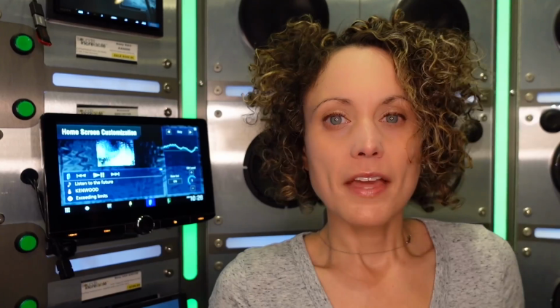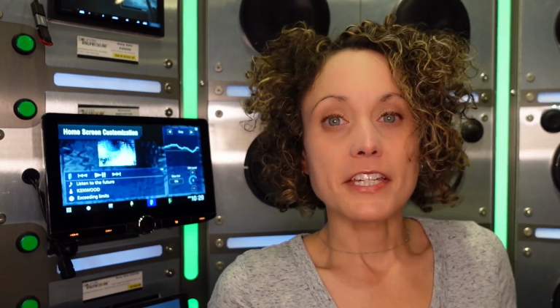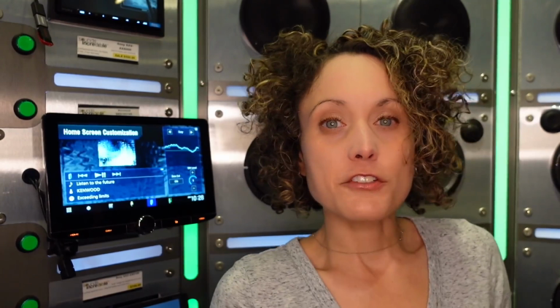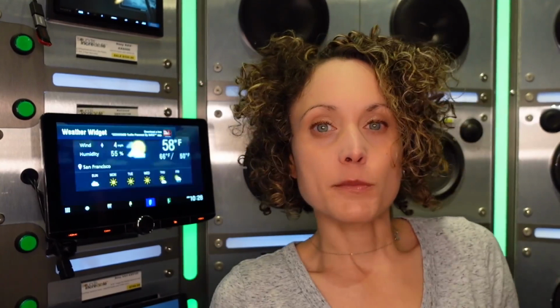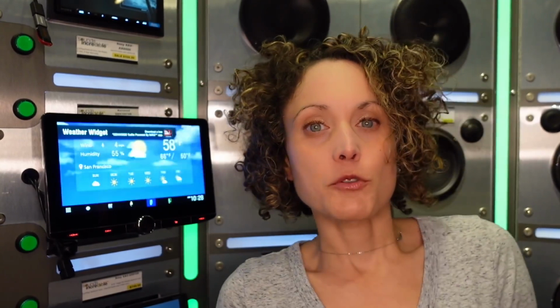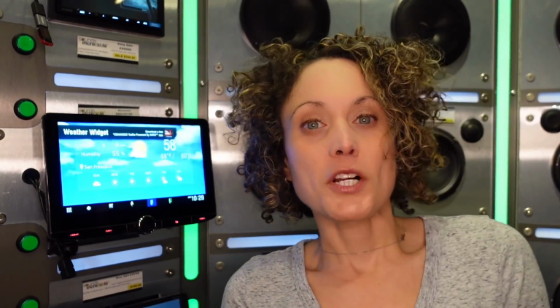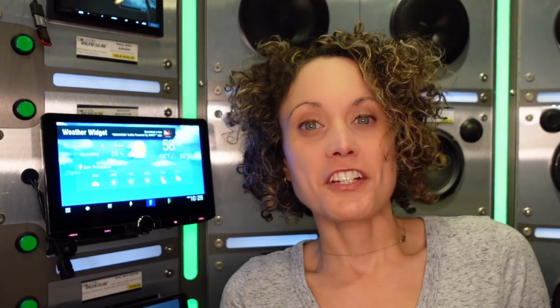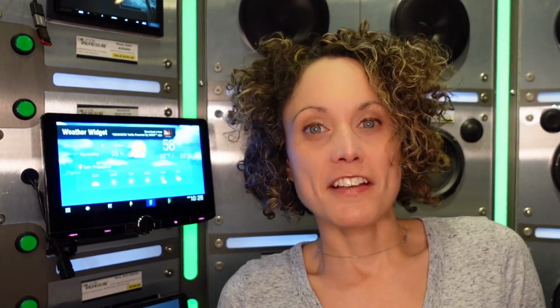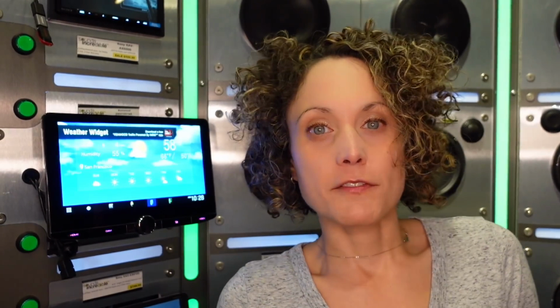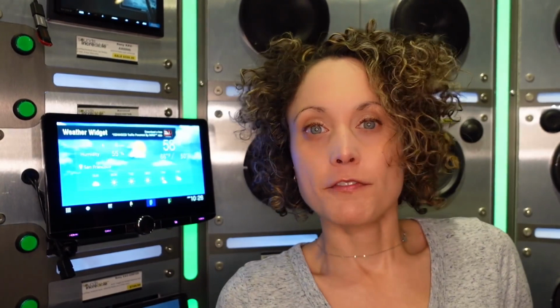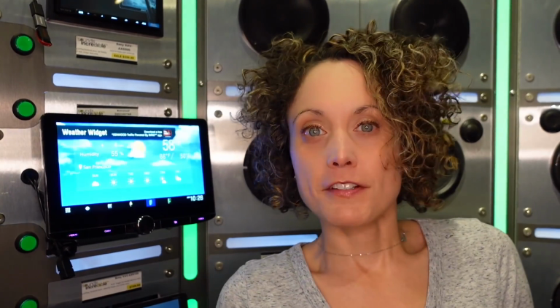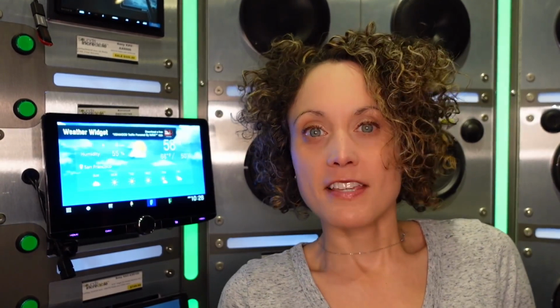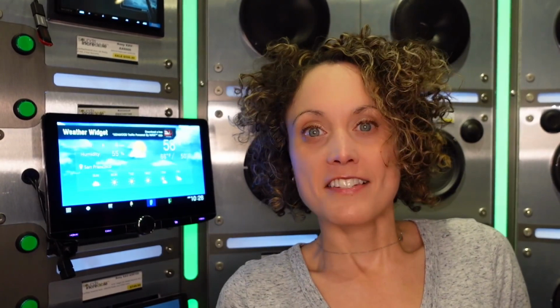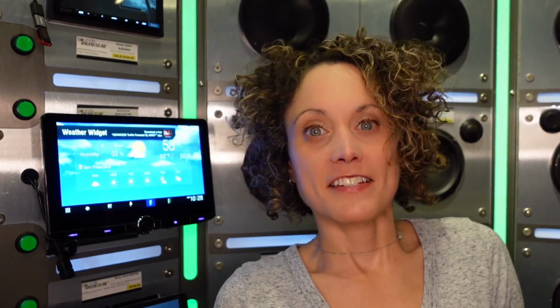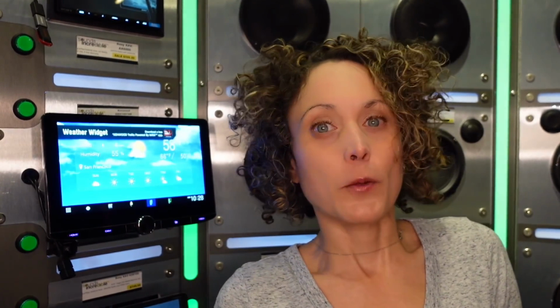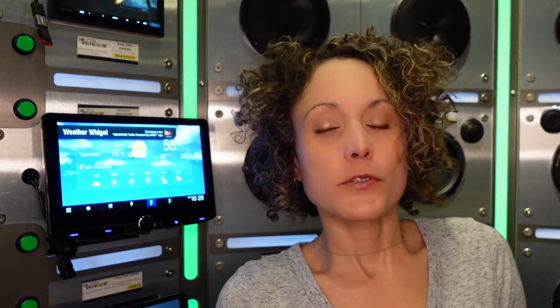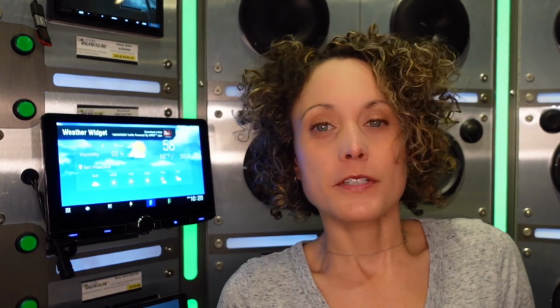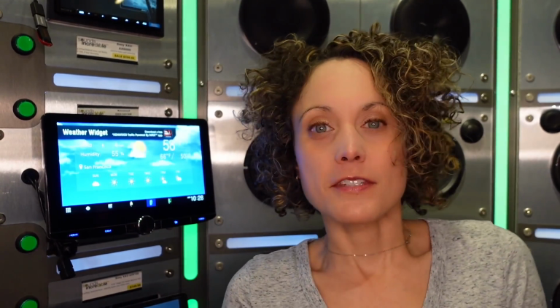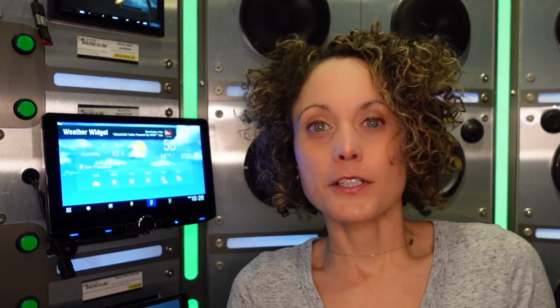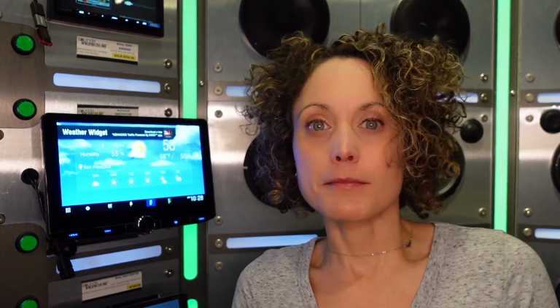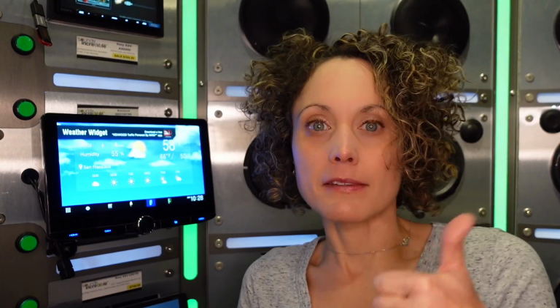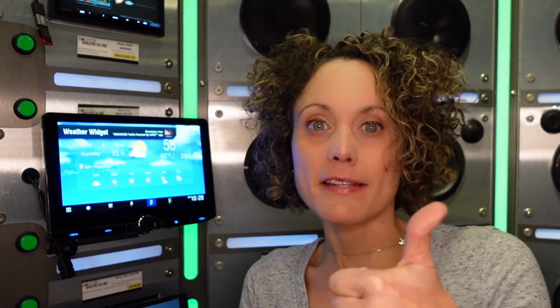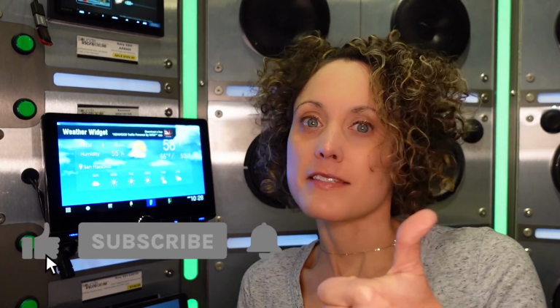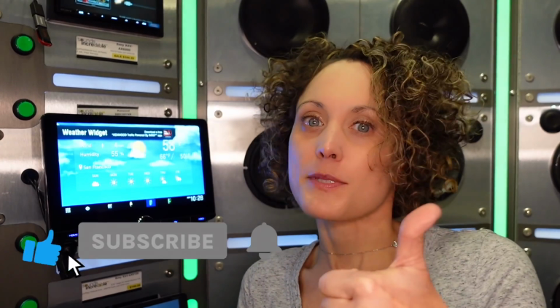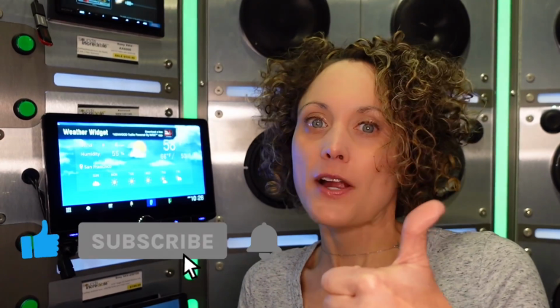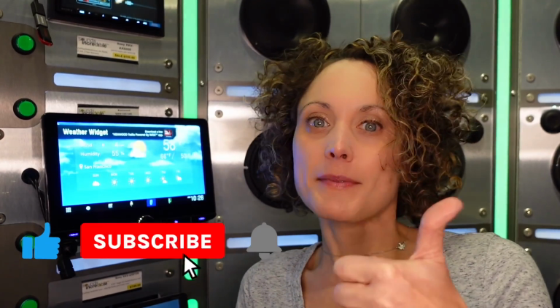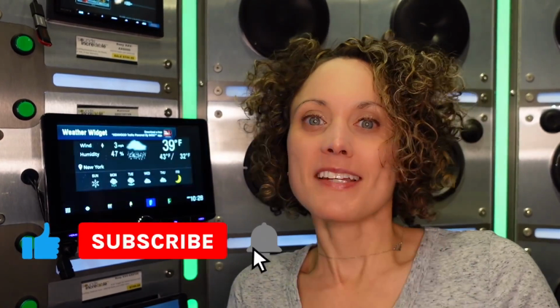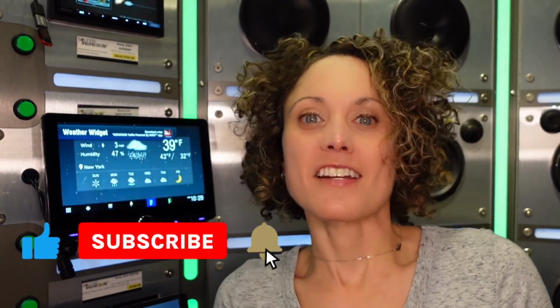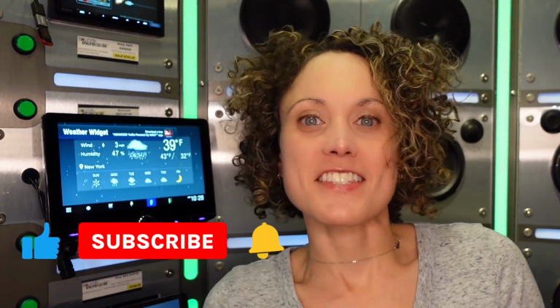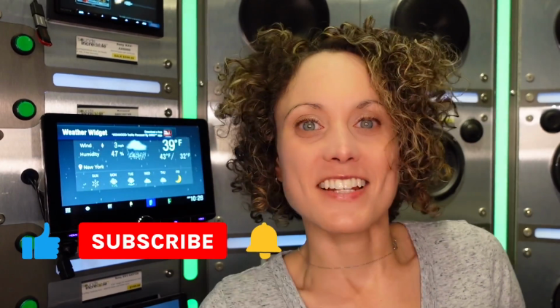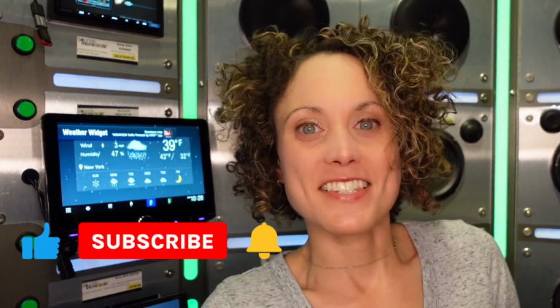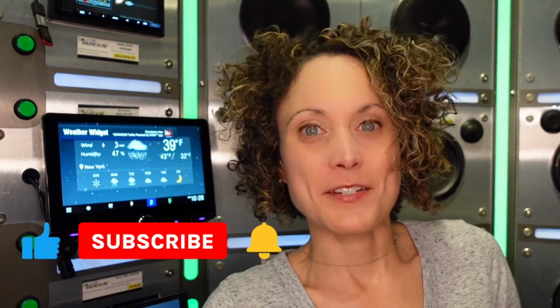Thank you so much for watching. If you found this content helpful, consider giving me a like and subscribing, and I'll see you next time.